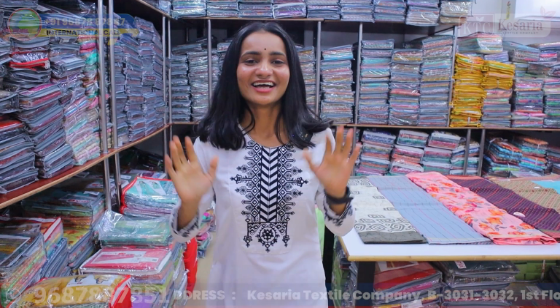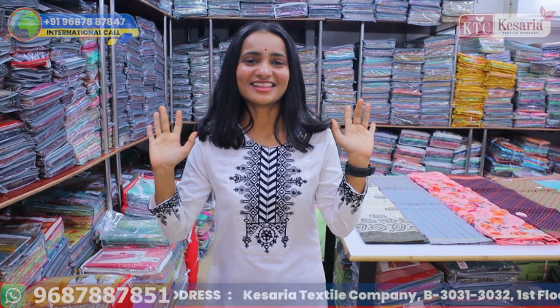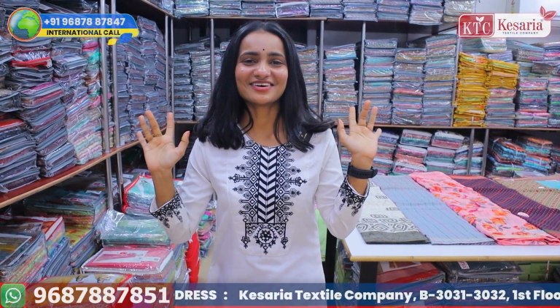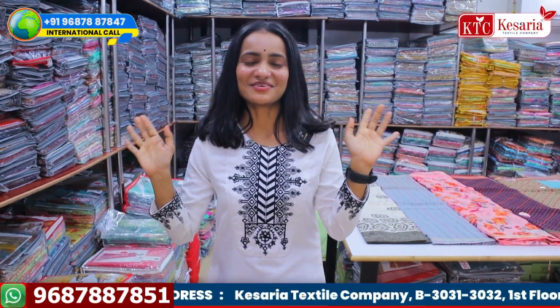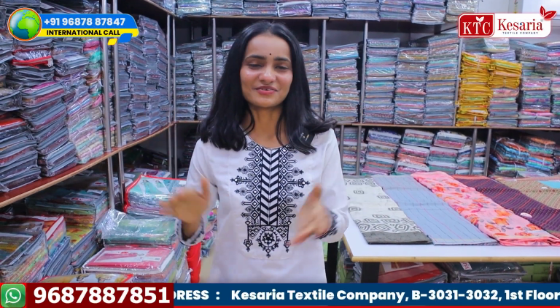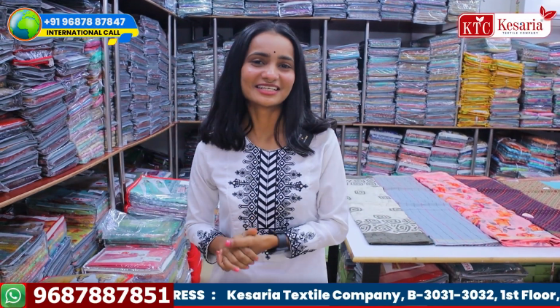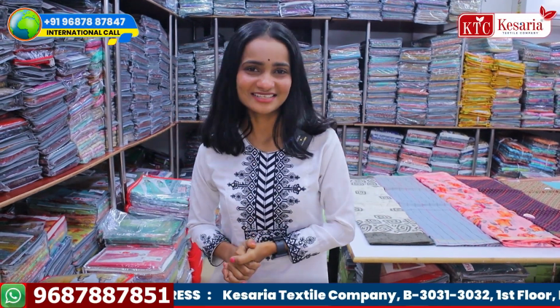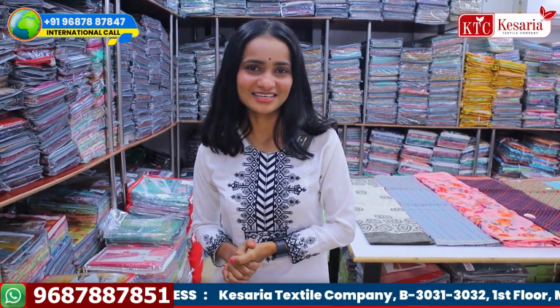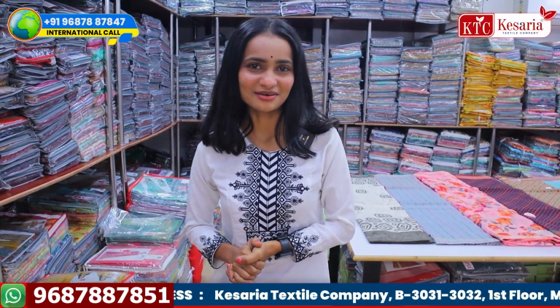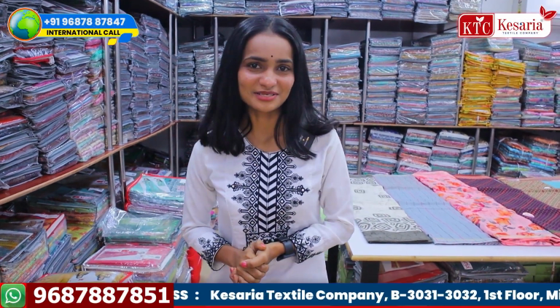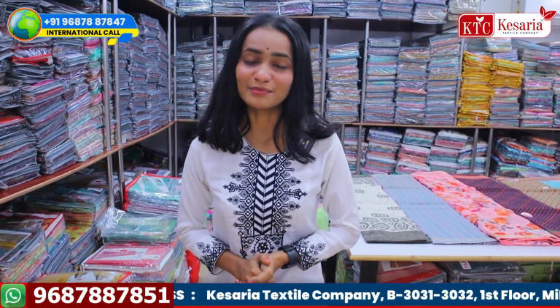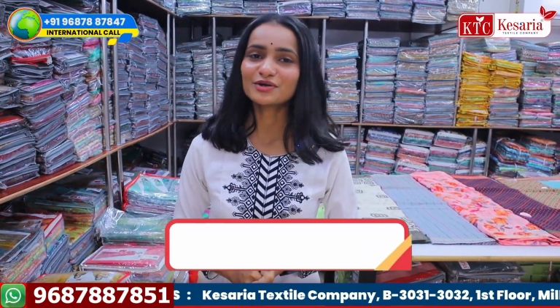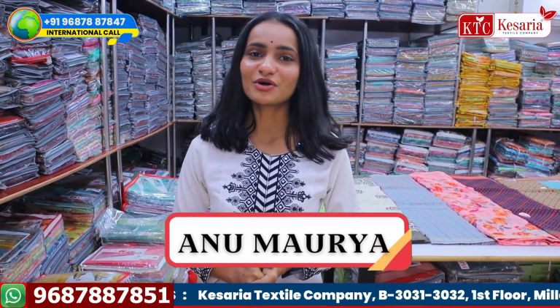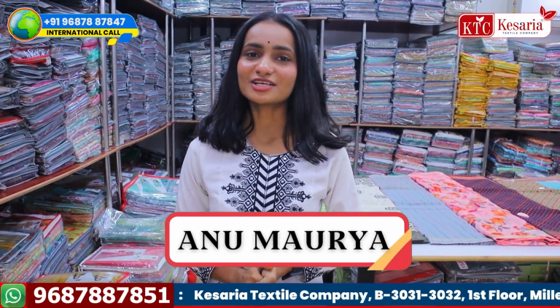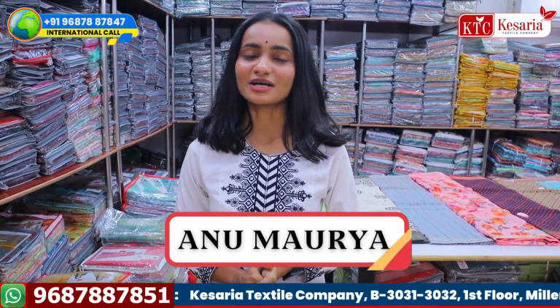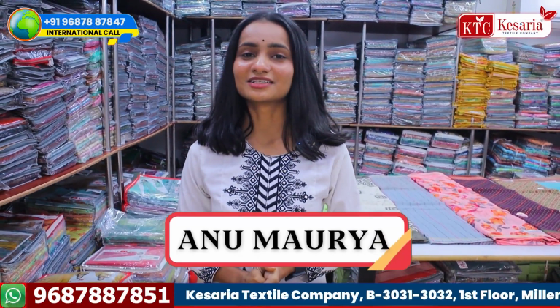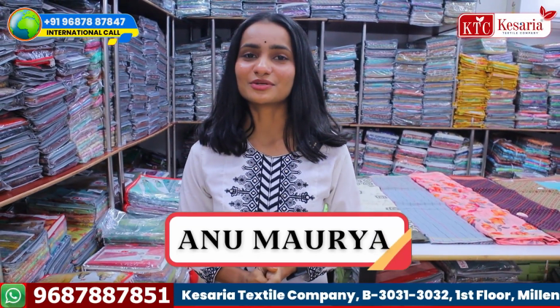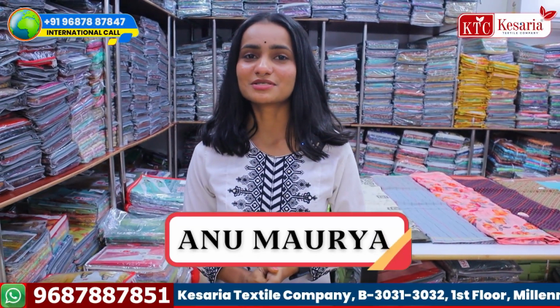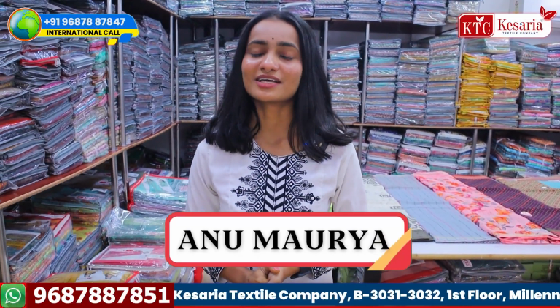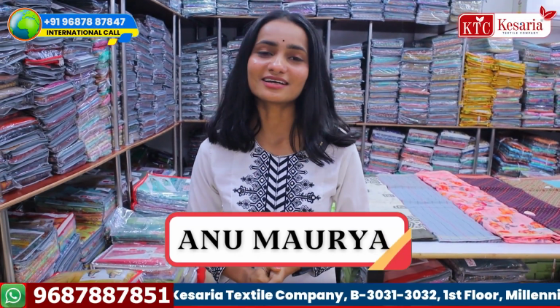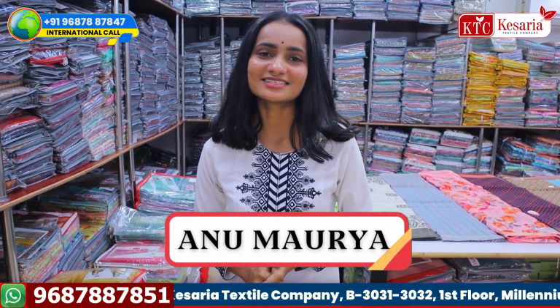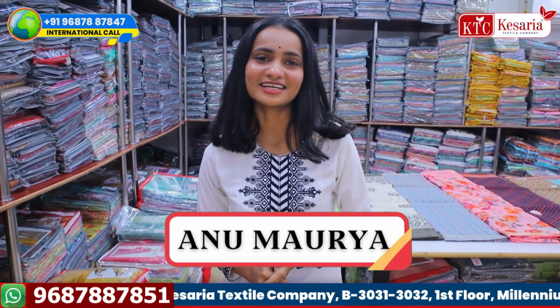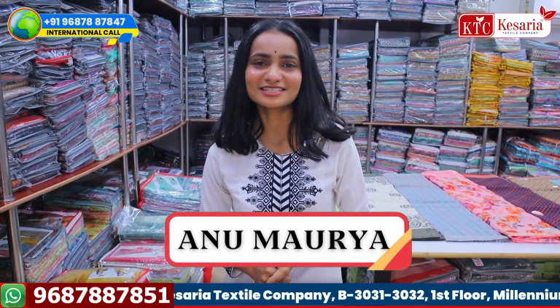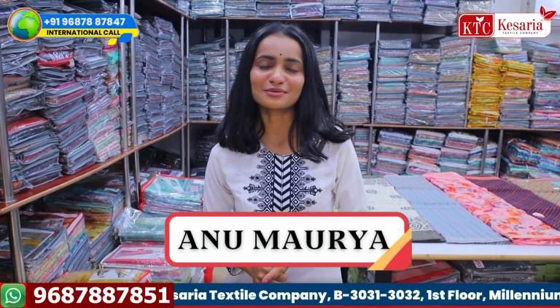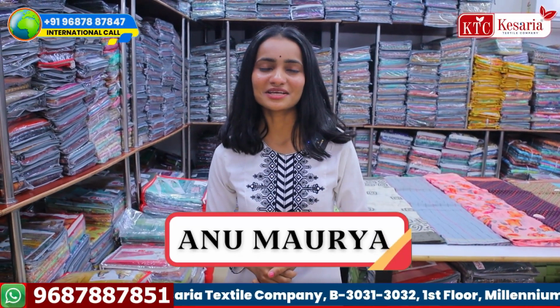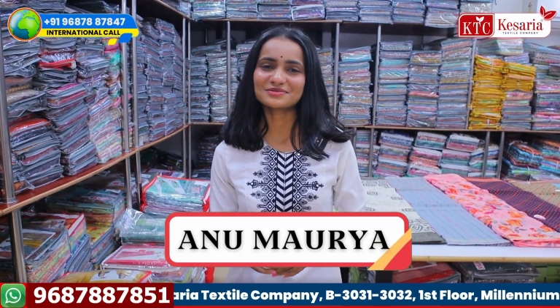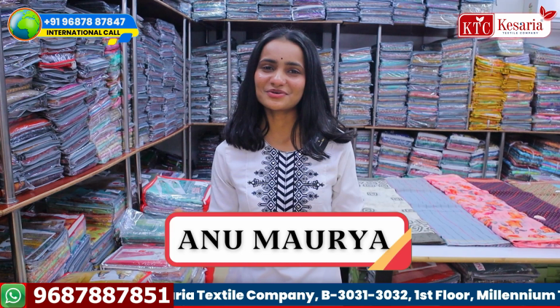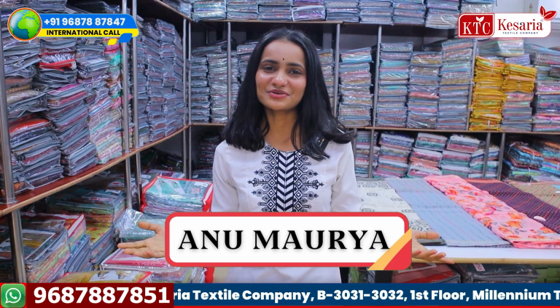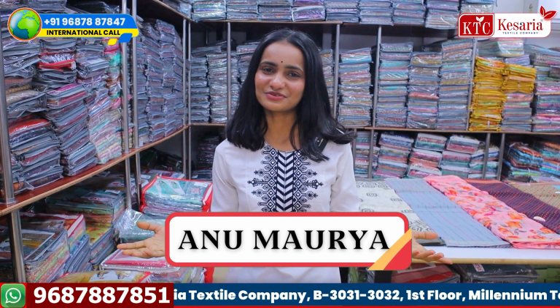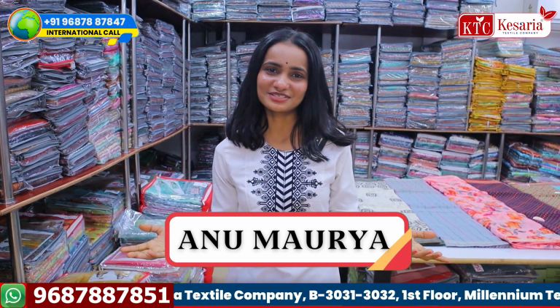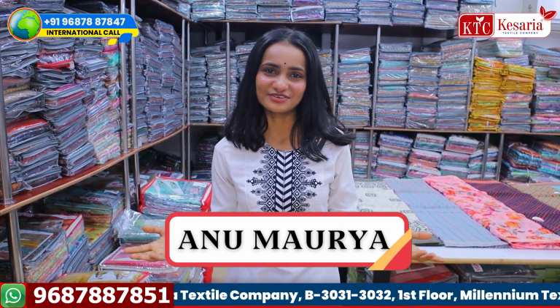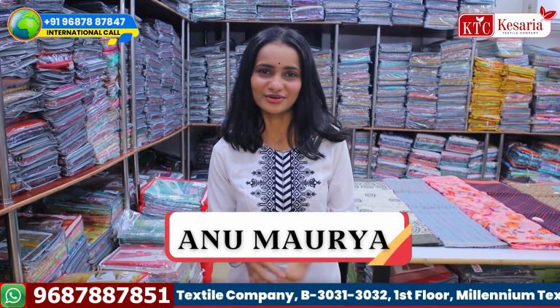Hello everyone! How are you? Welcome to KSDR Dexile Company in this beautiful video.